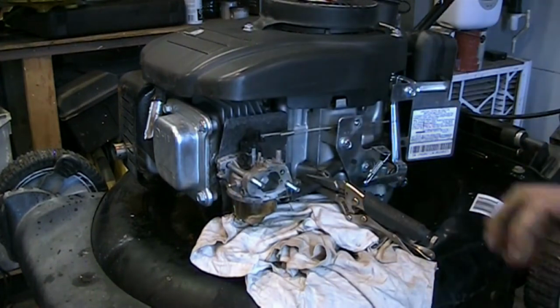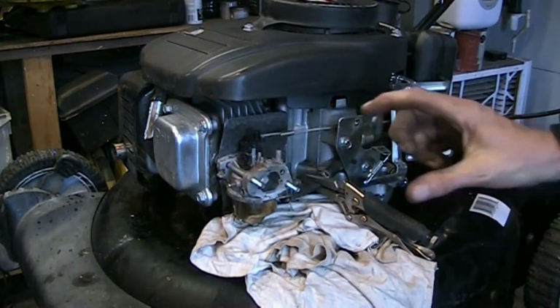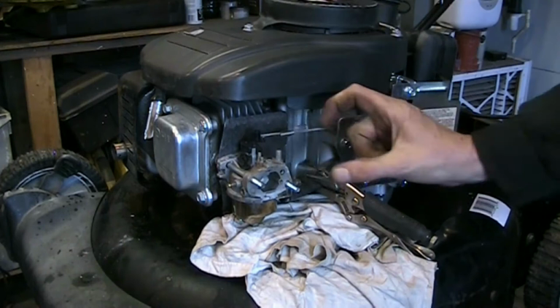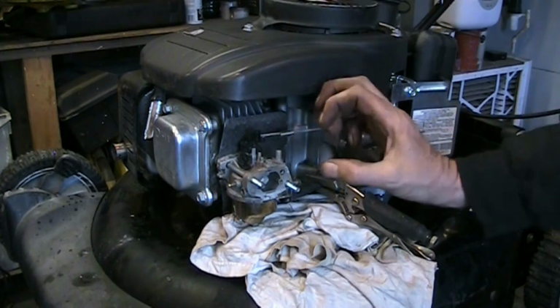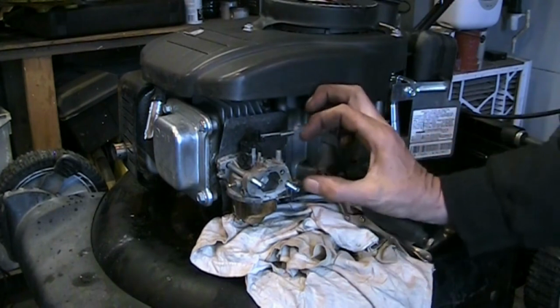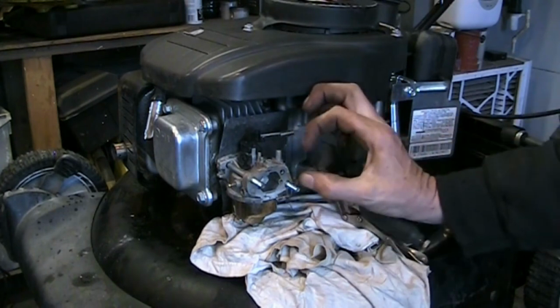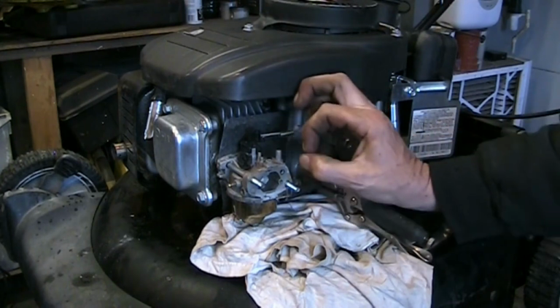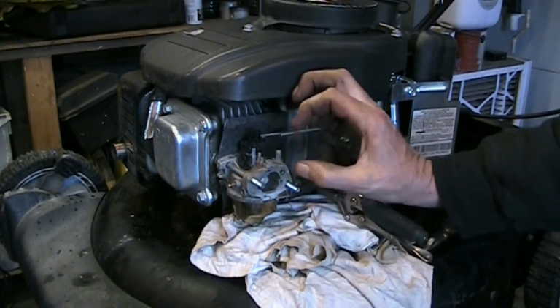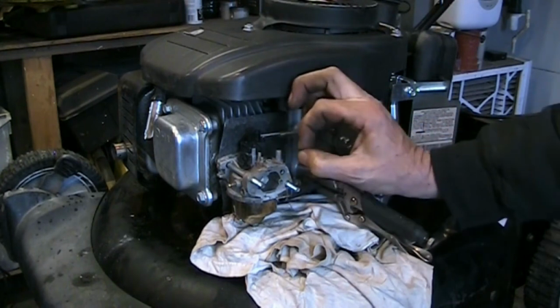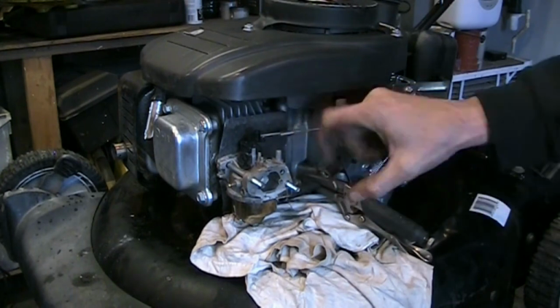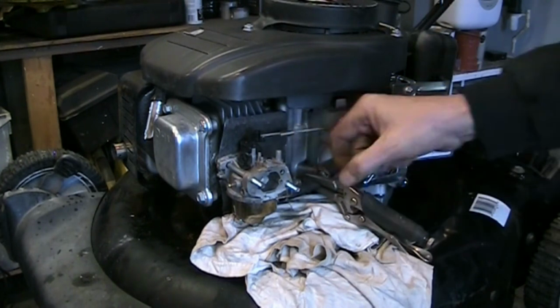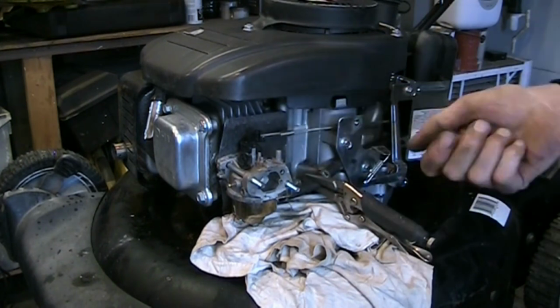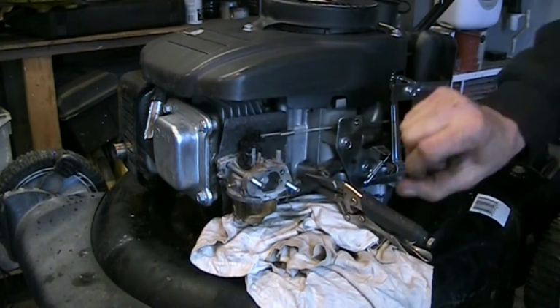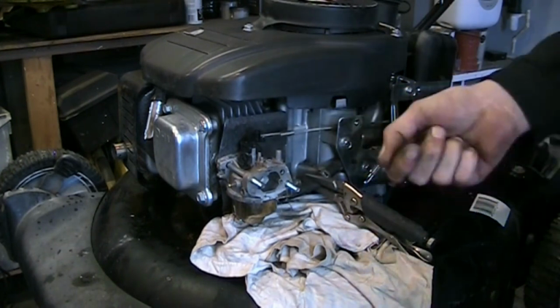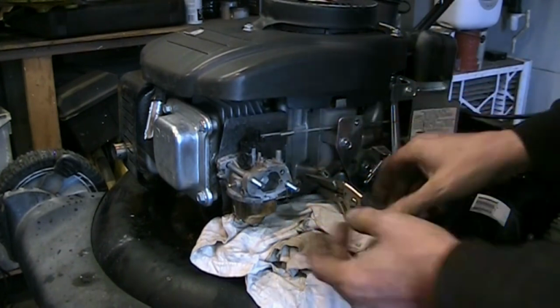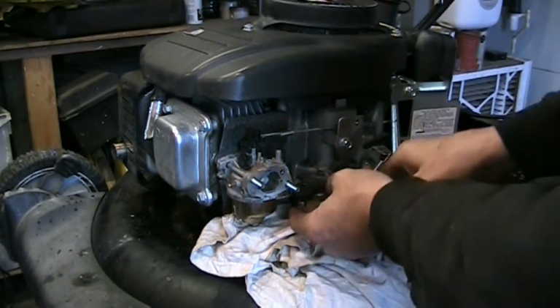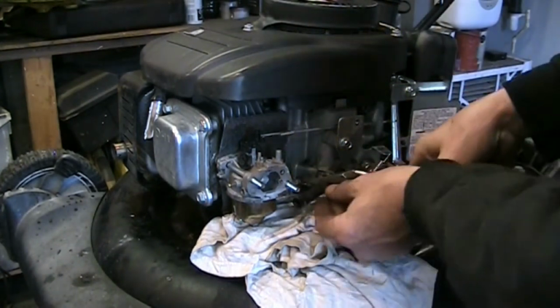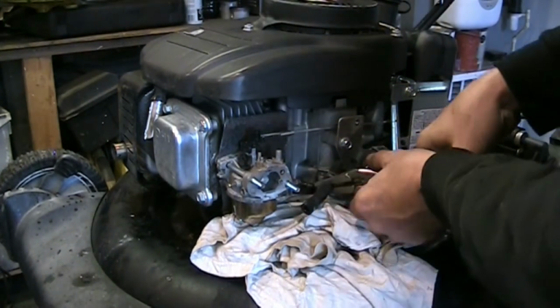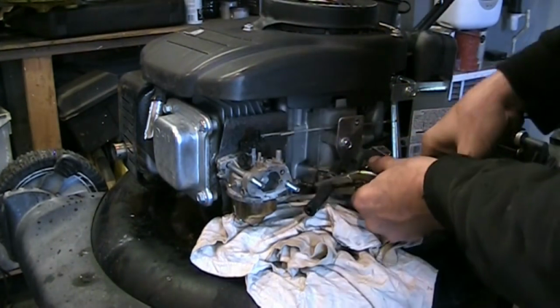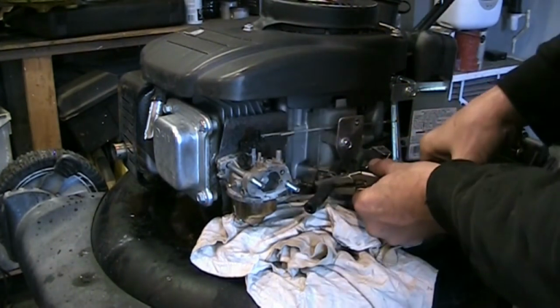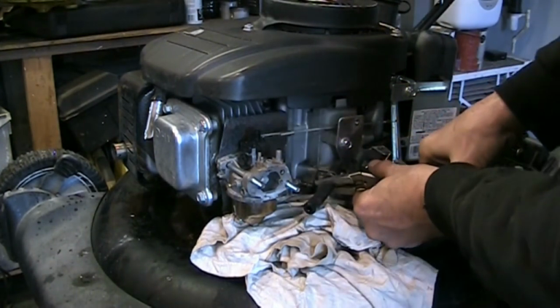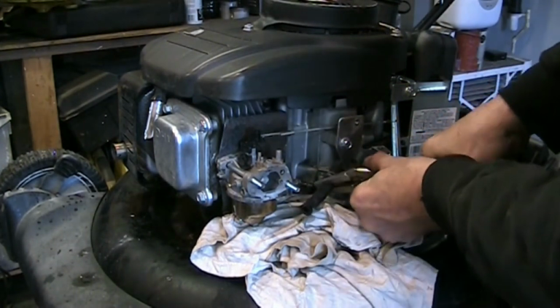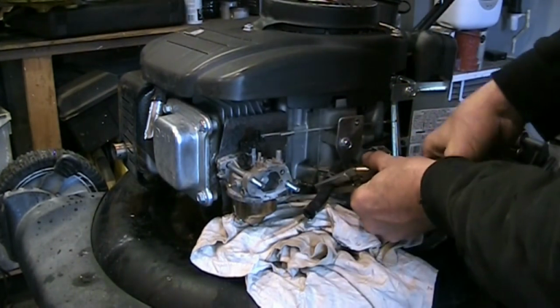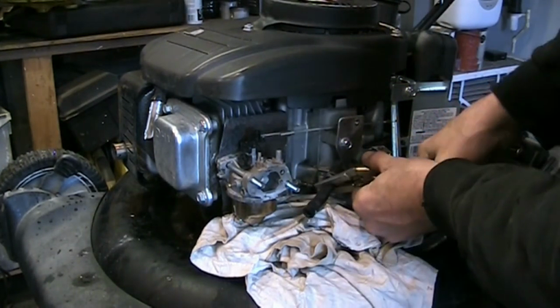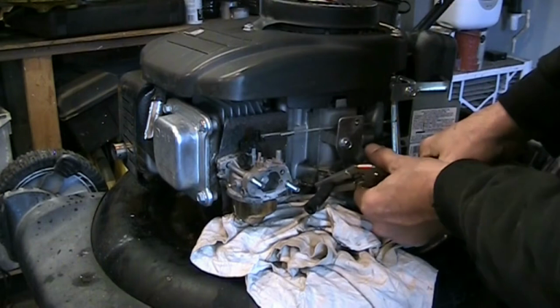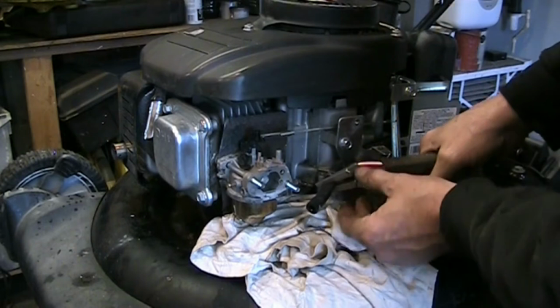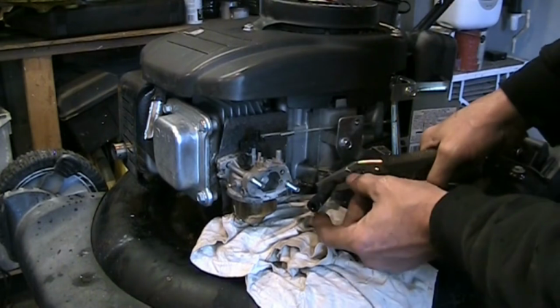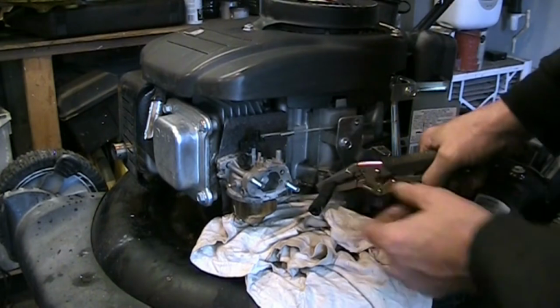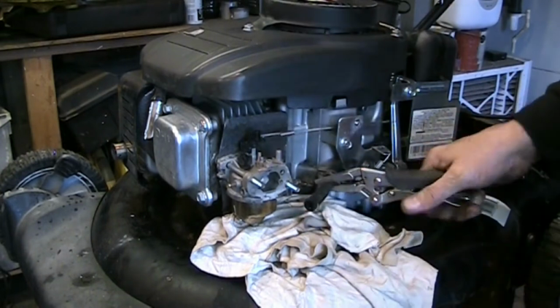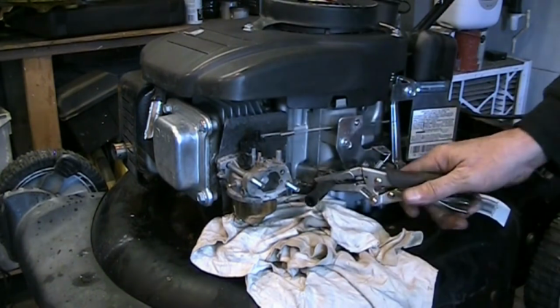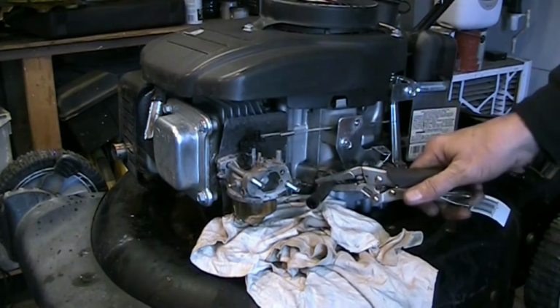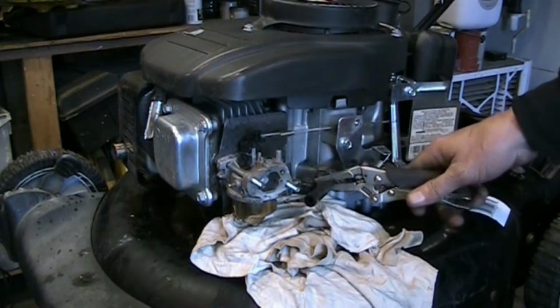I'm going to take this filthy cup and let a little bit of that fuel drain out of the hose so I can see what's in there — whether it's full of junk or has water in it.